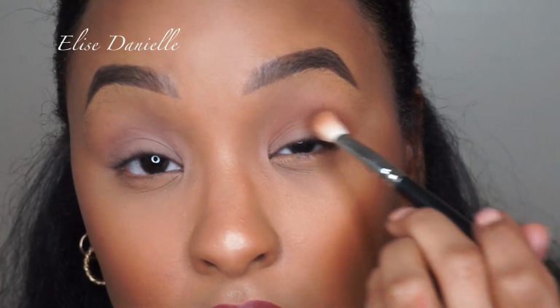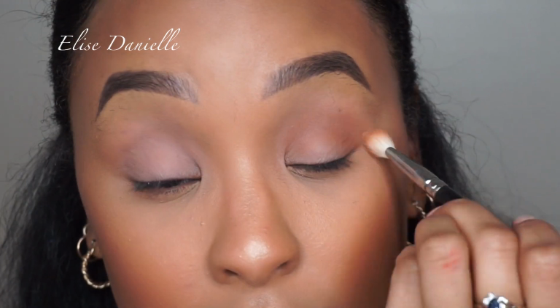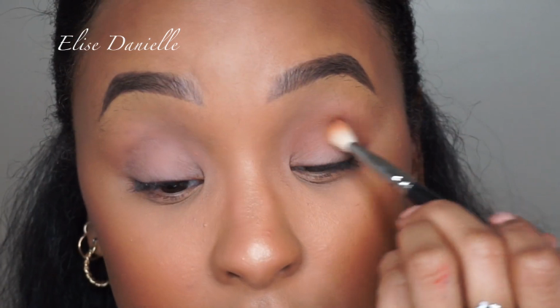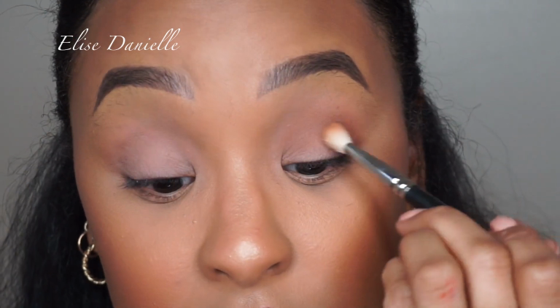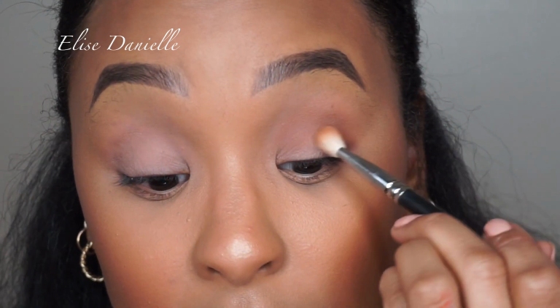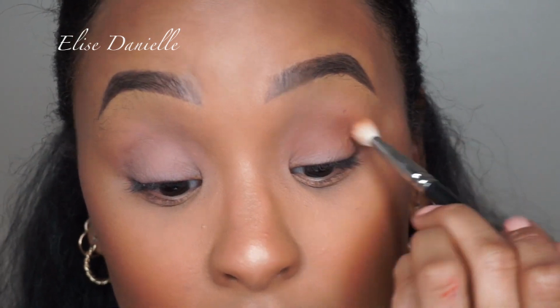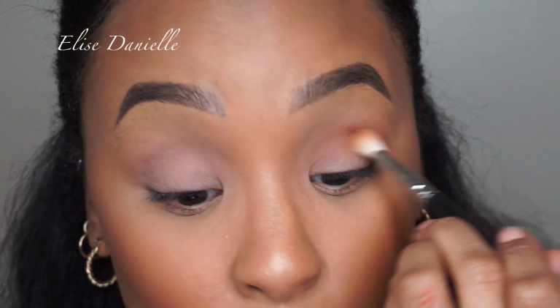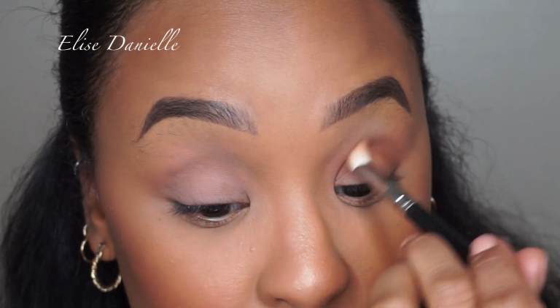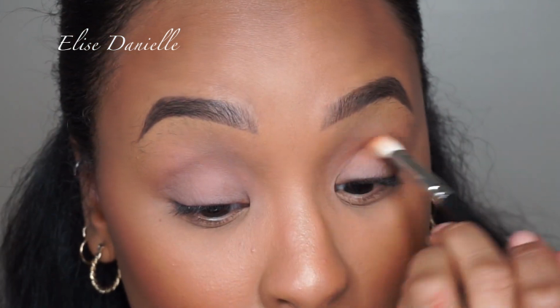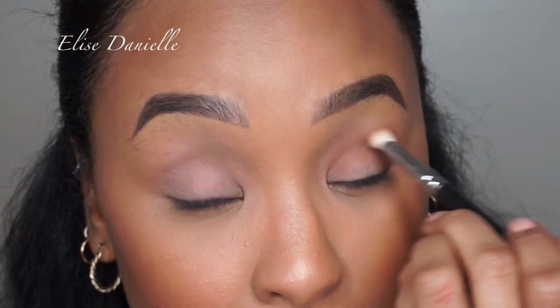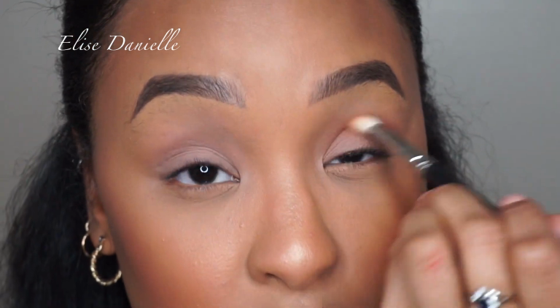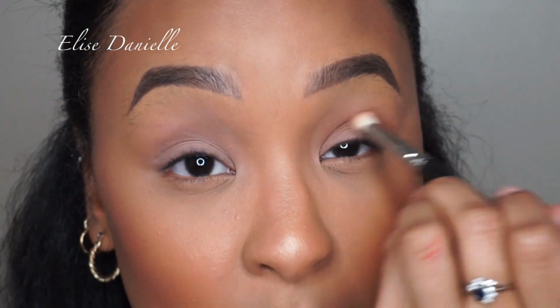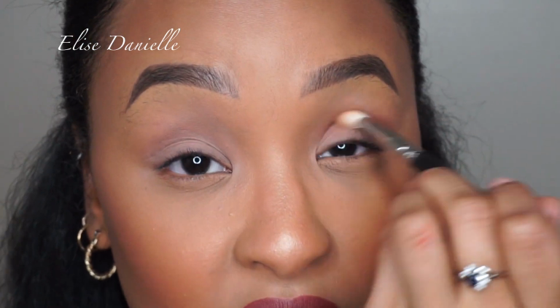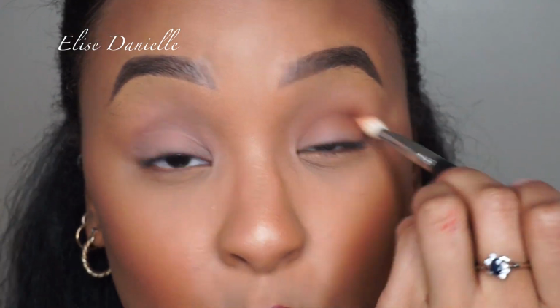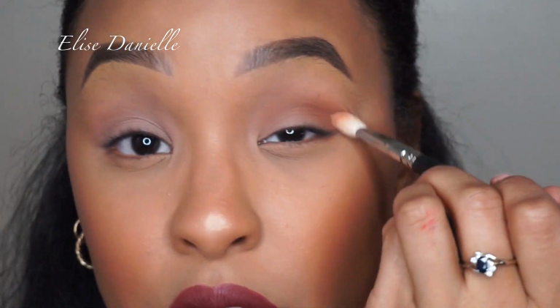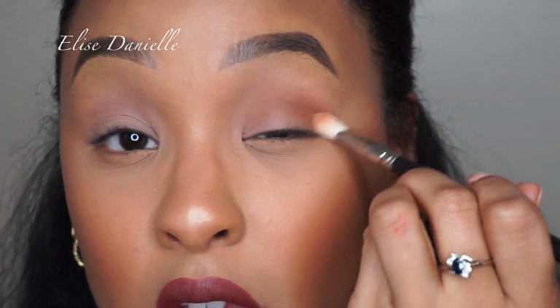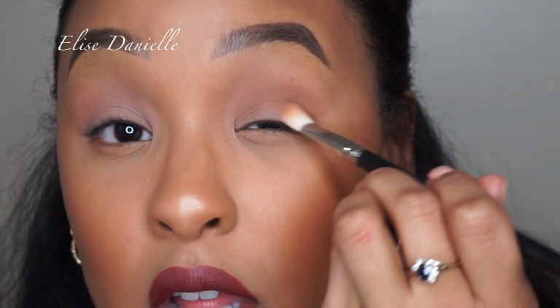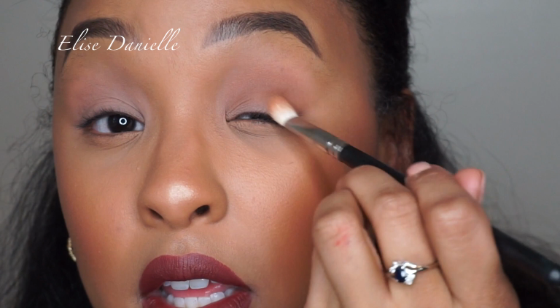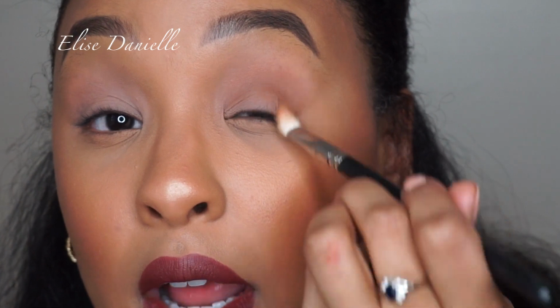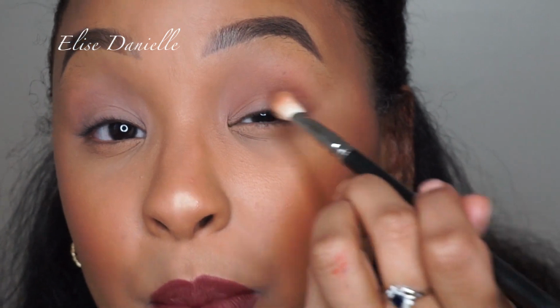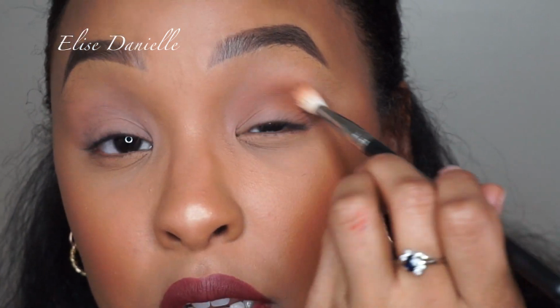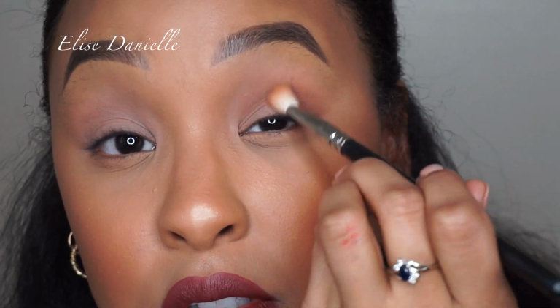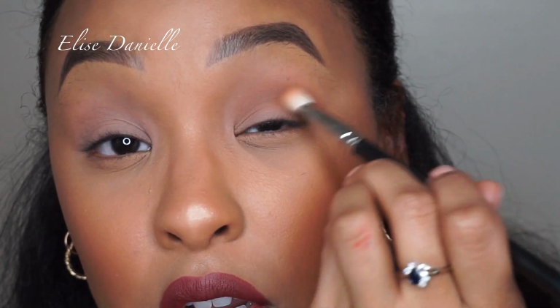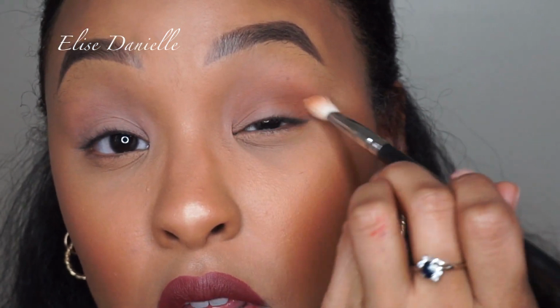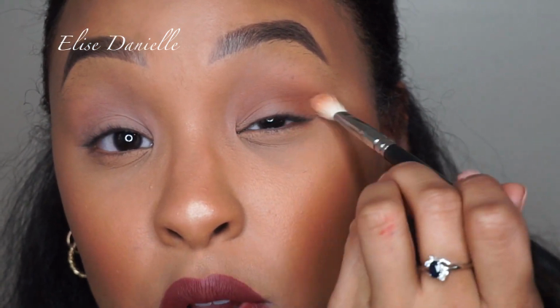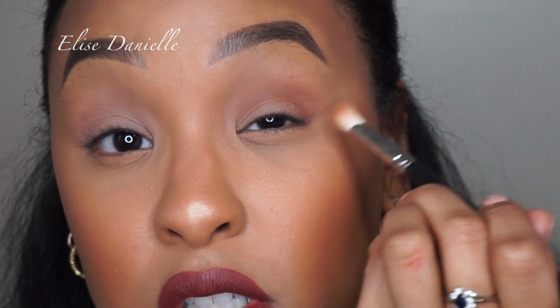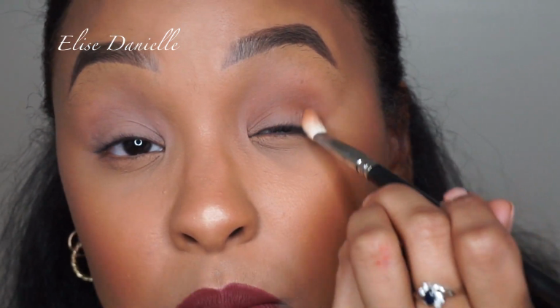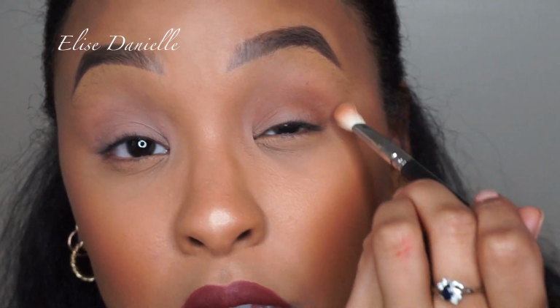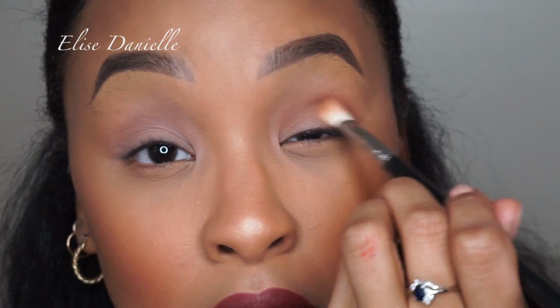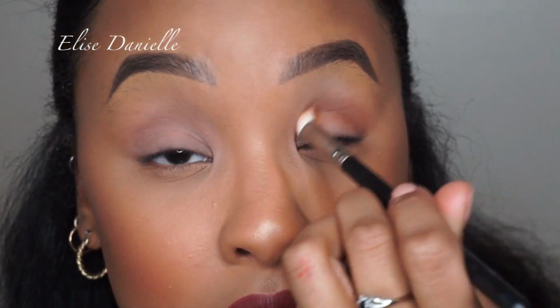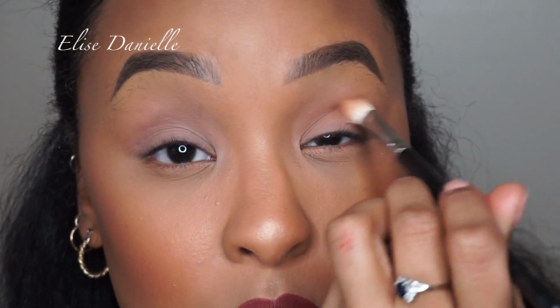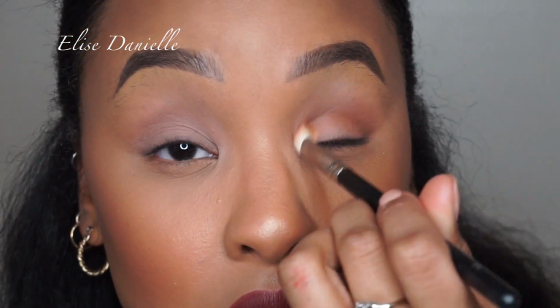I just take it in windshield wiper motions back and forth, then do circular motions to blend out as well.